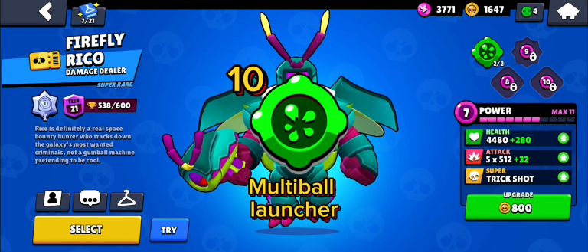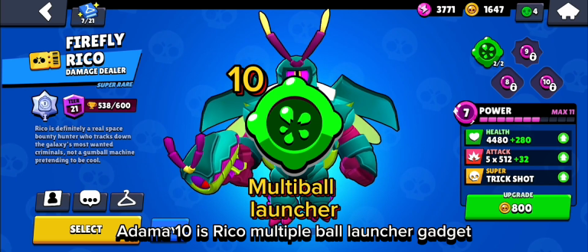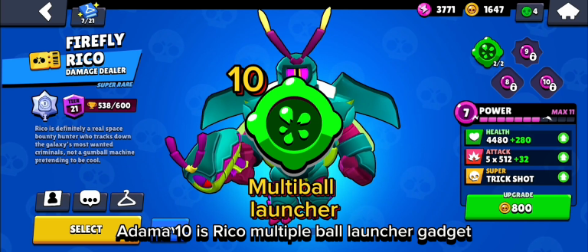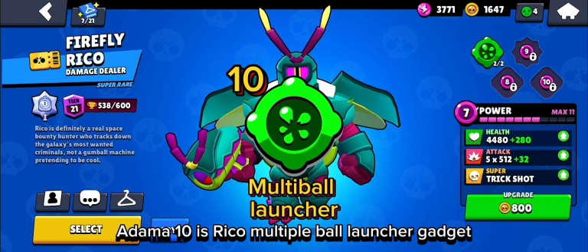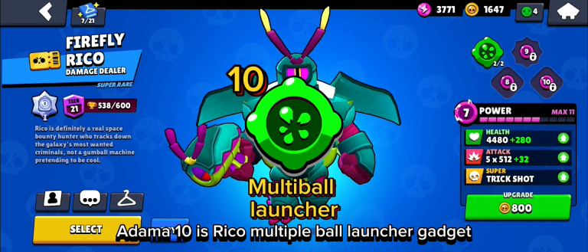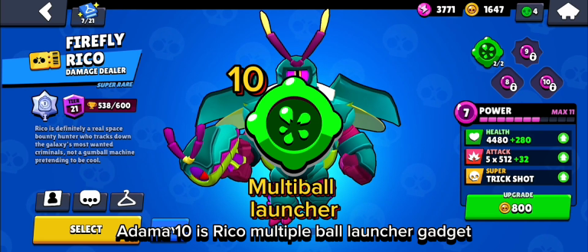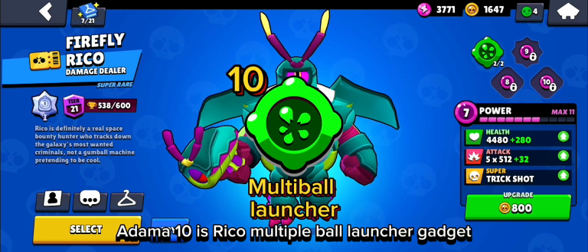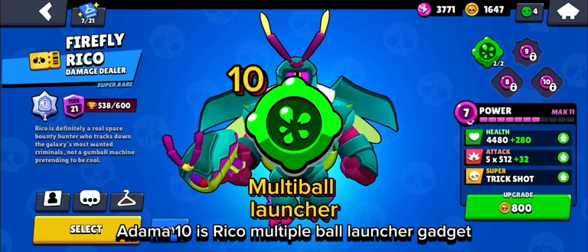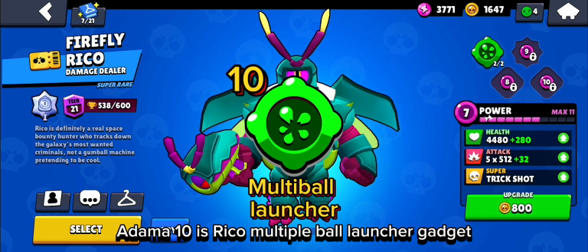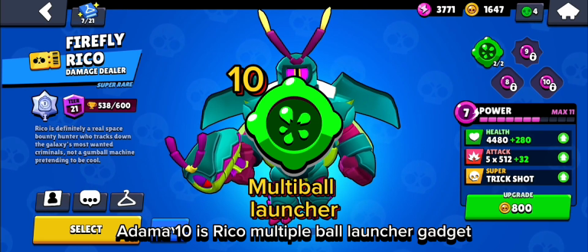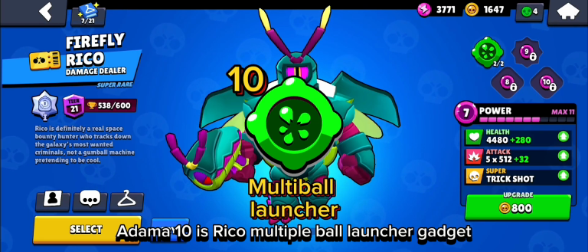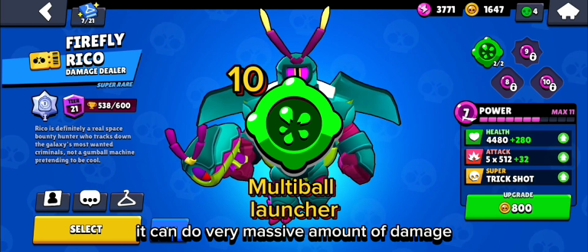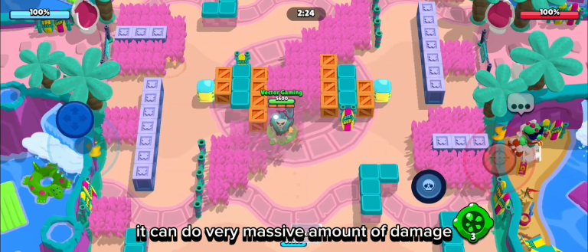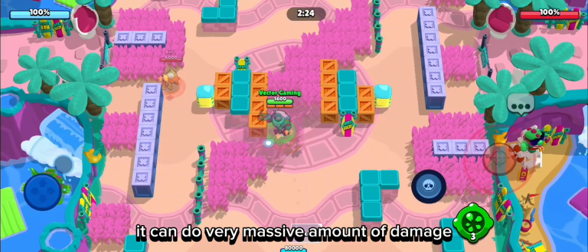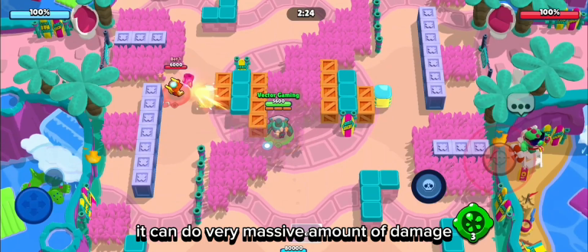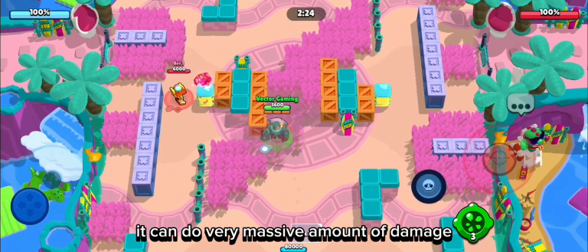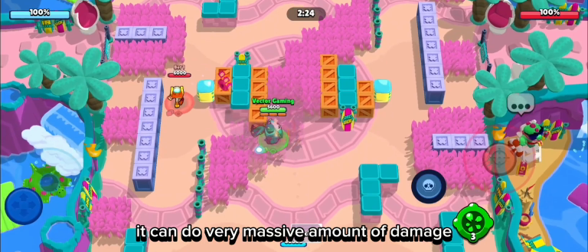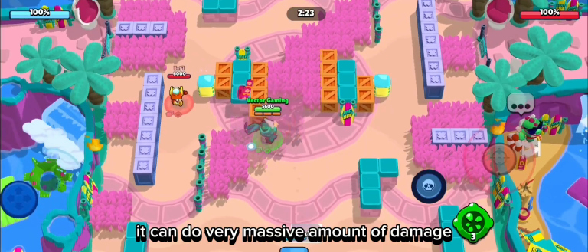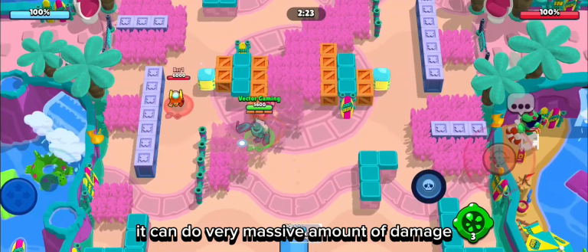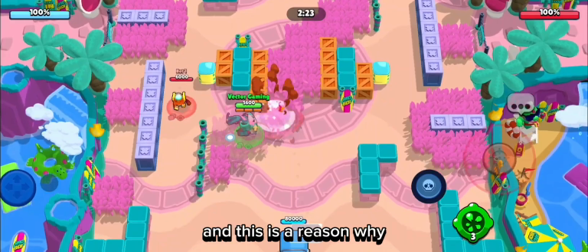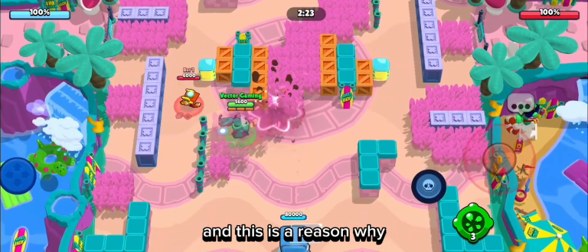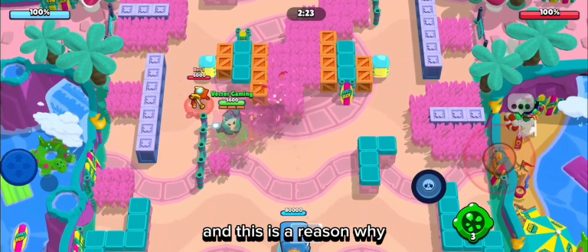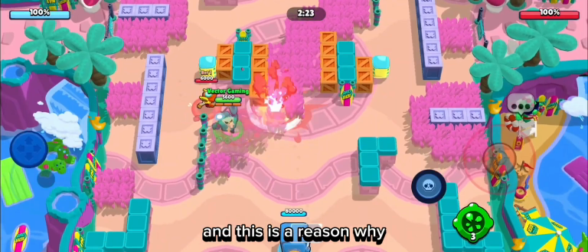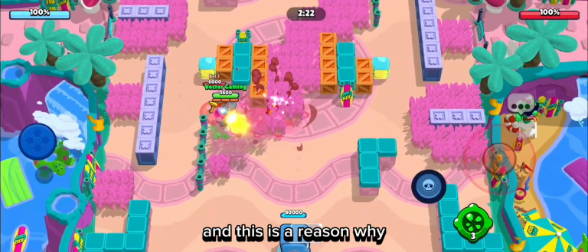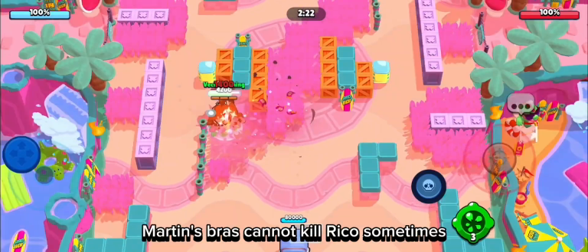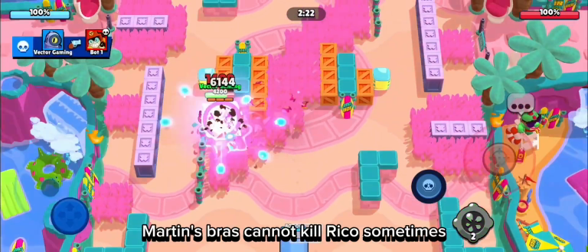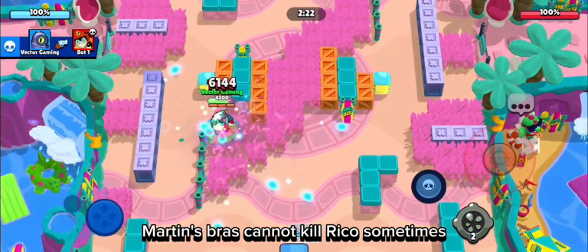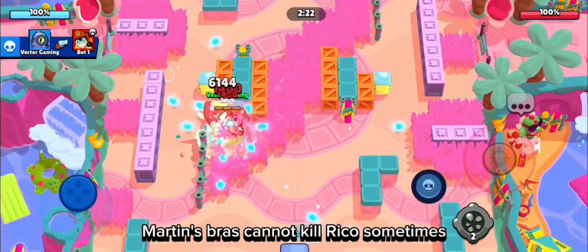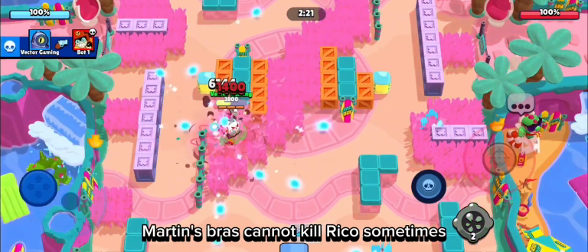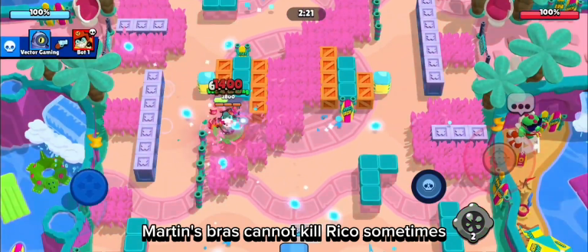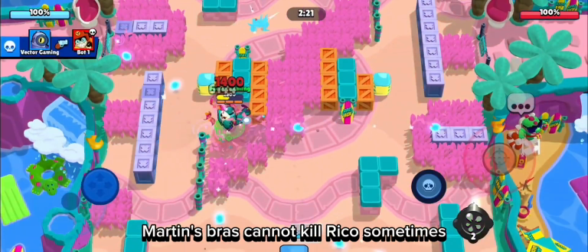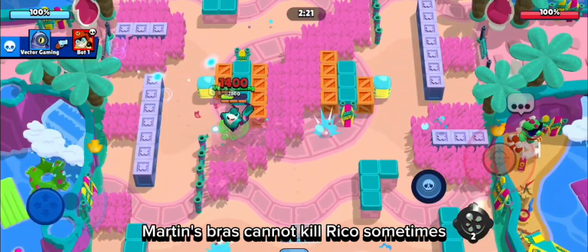At number 10 is Rico's Multiple Ball Launcher Gadget. It can deal a very massive amount of damage, and this is the reason why Mortis cannot kill Rico sometimes.